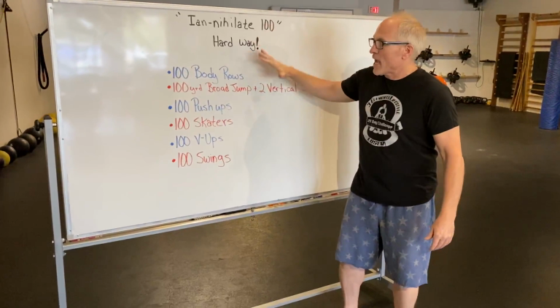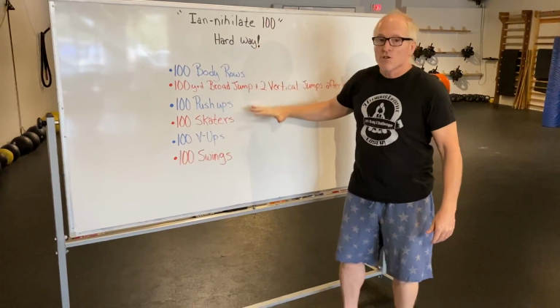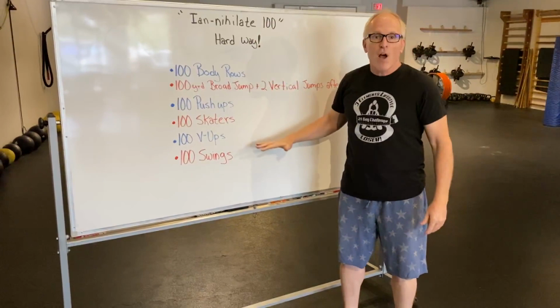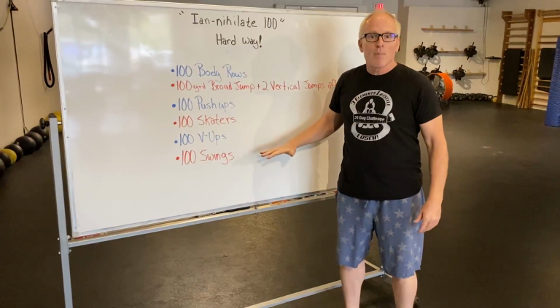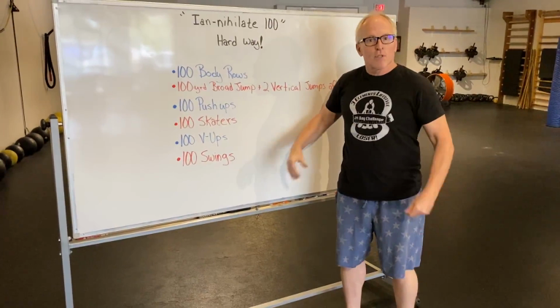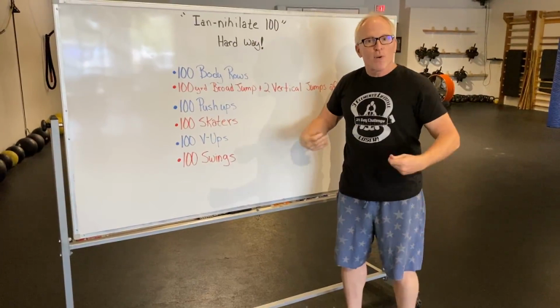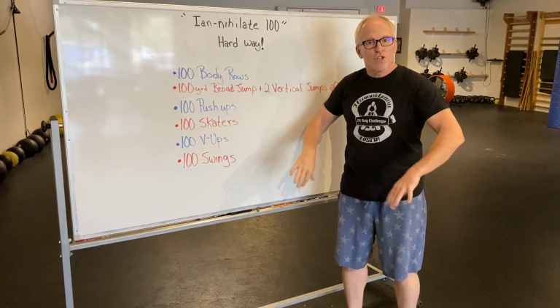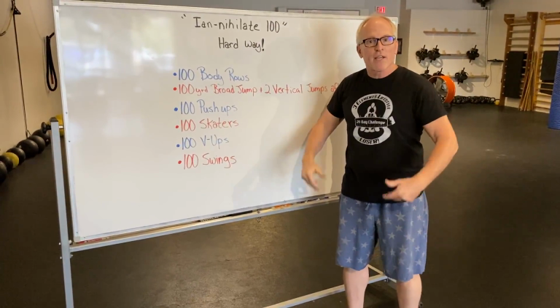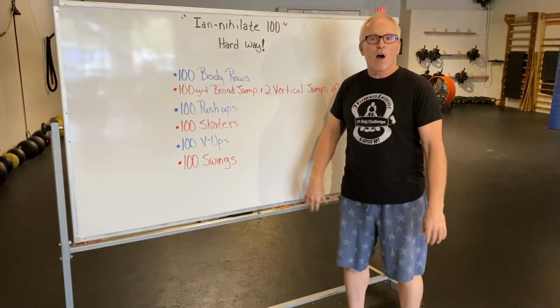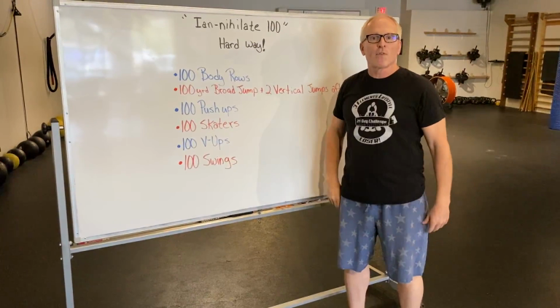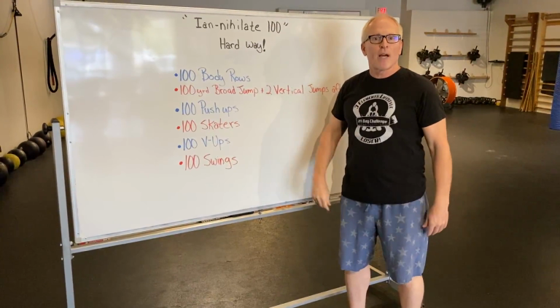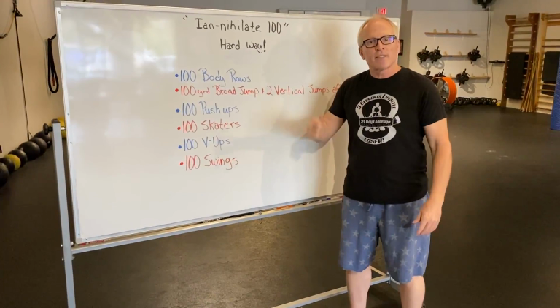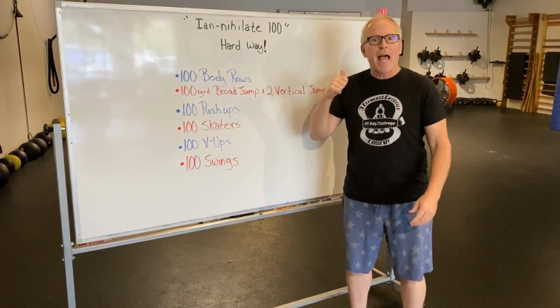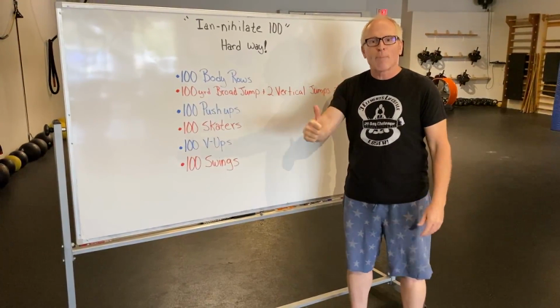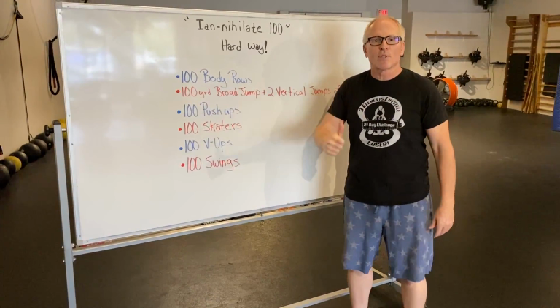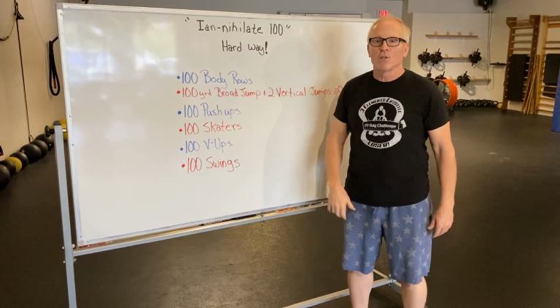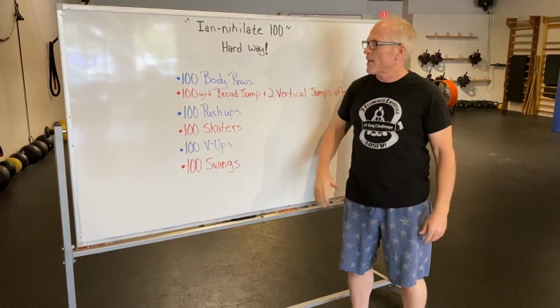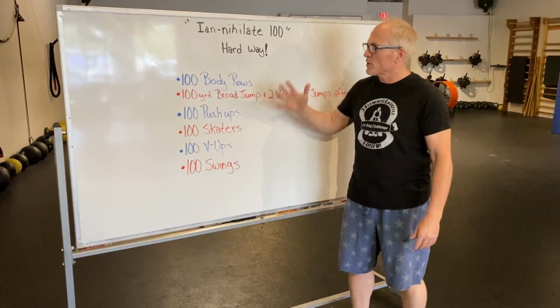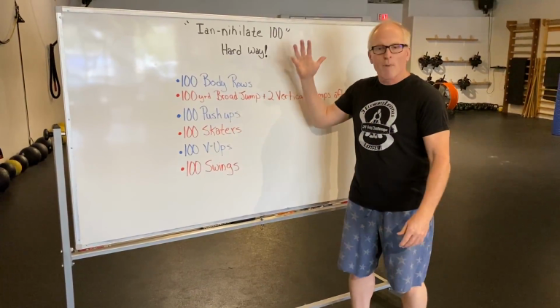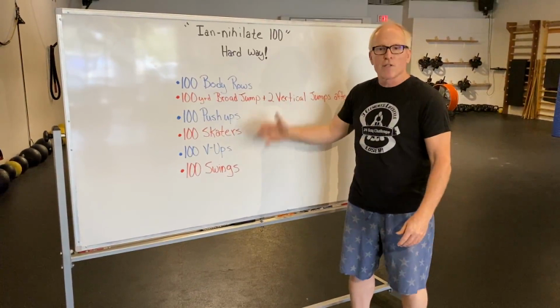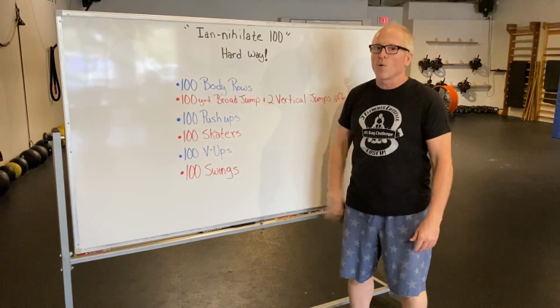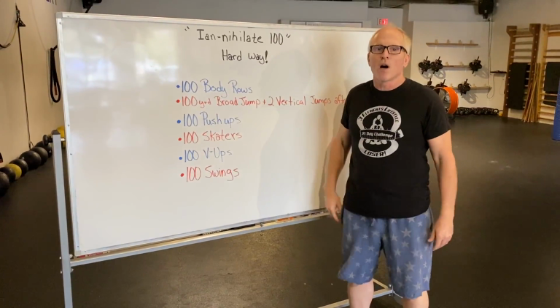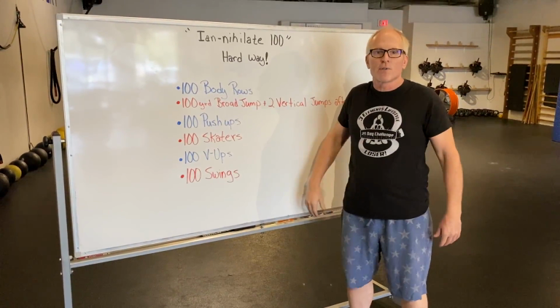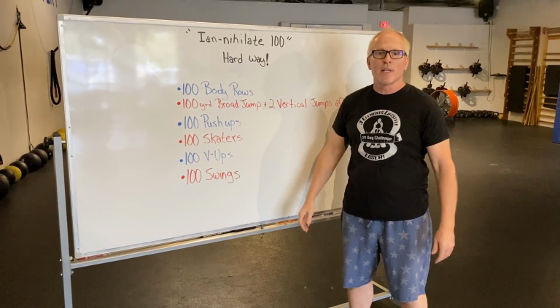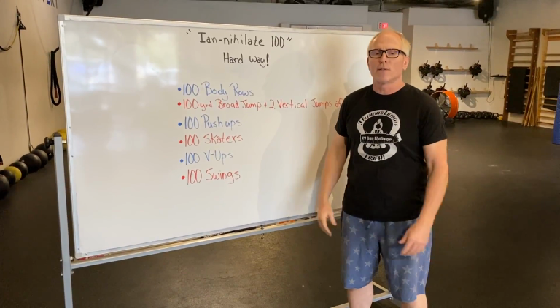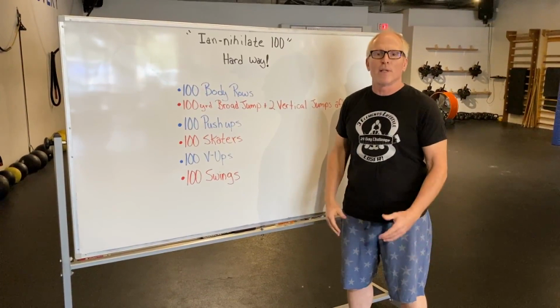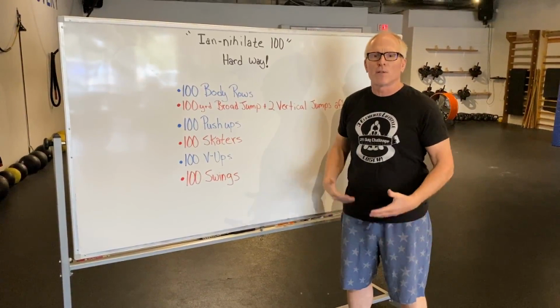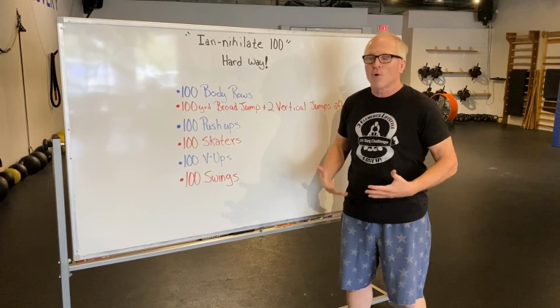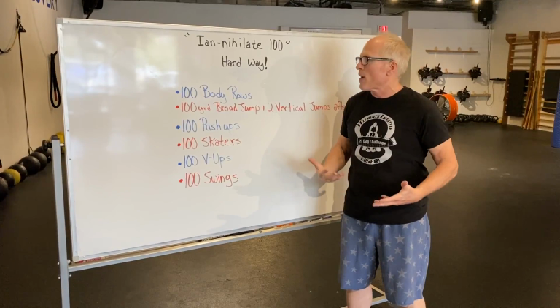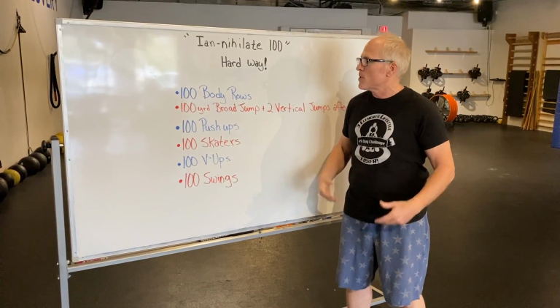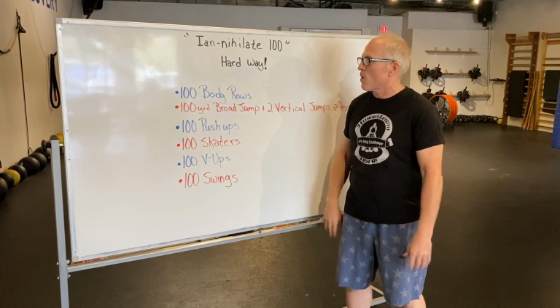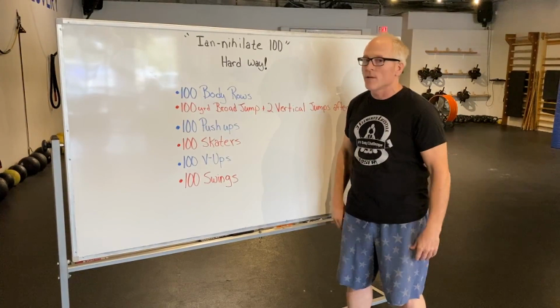Can you stop in between, shake it off, and rest? Absolutely. I don't expect you to do 100 in a row. That'd be too hard.